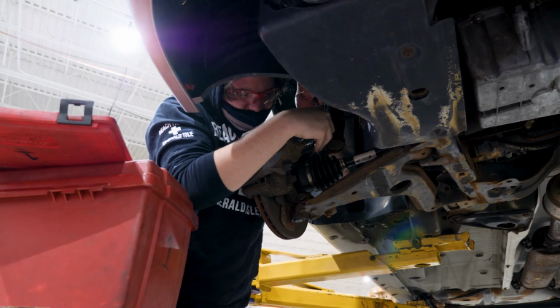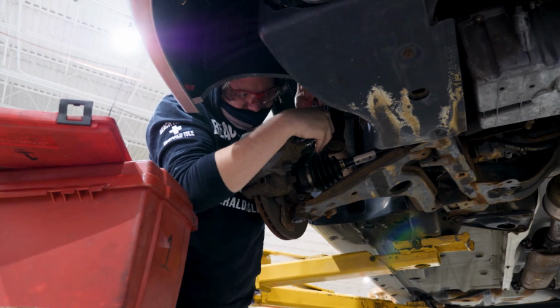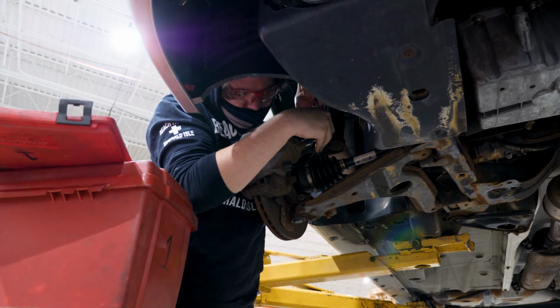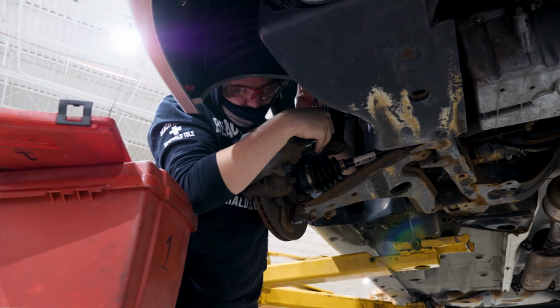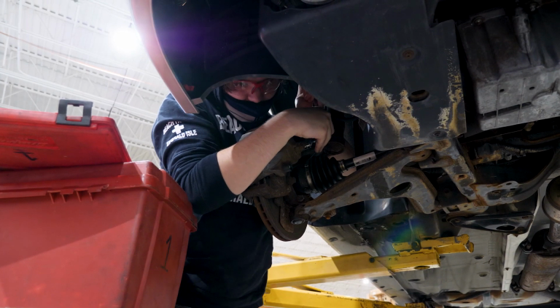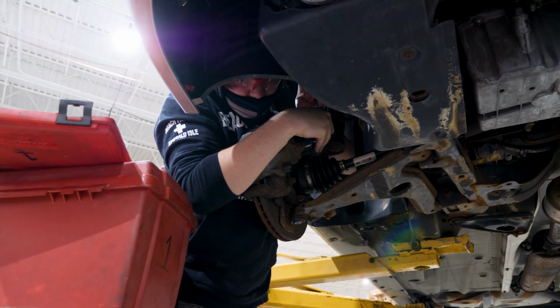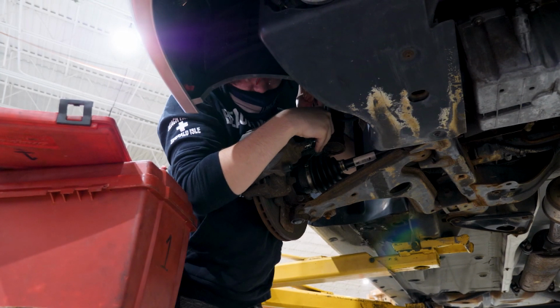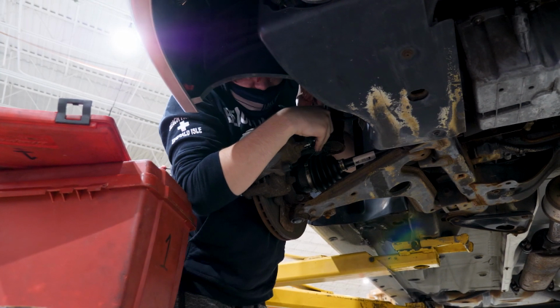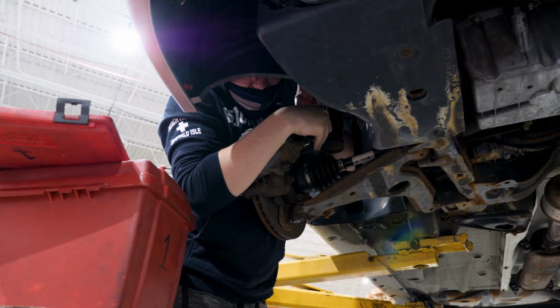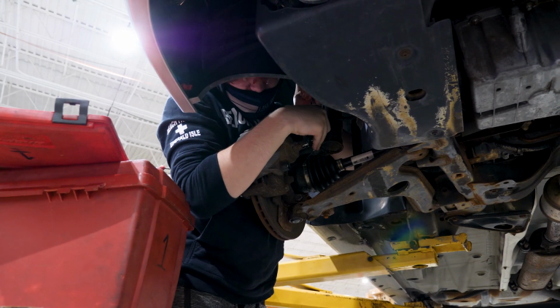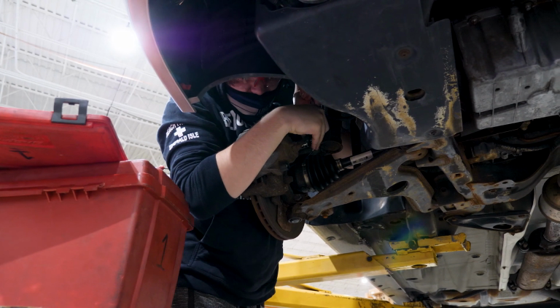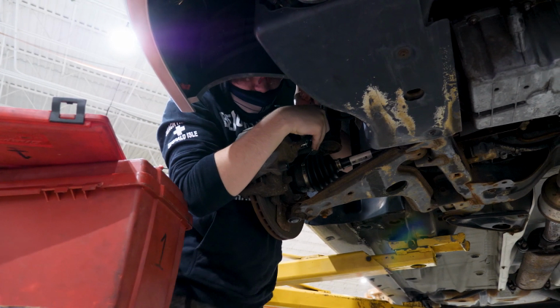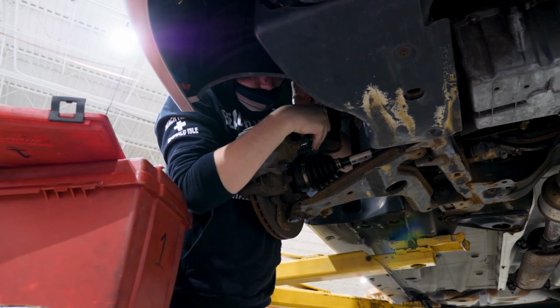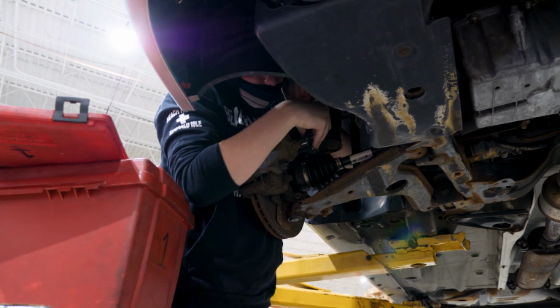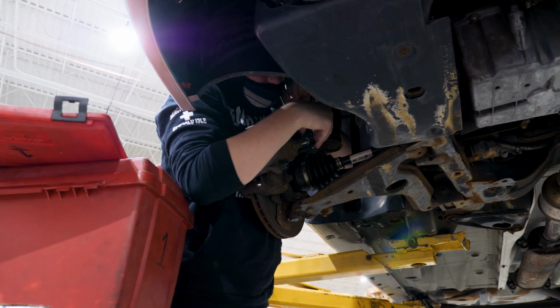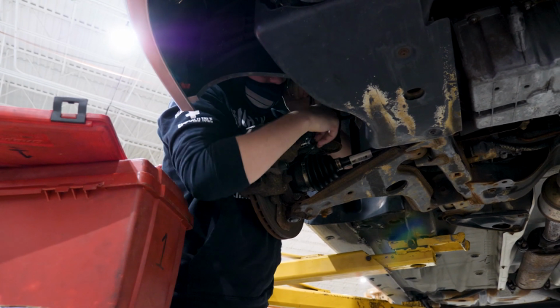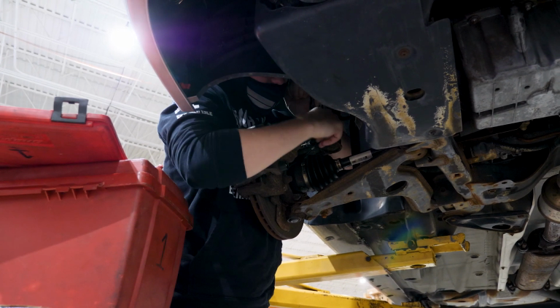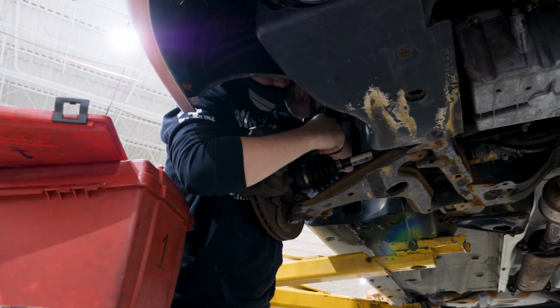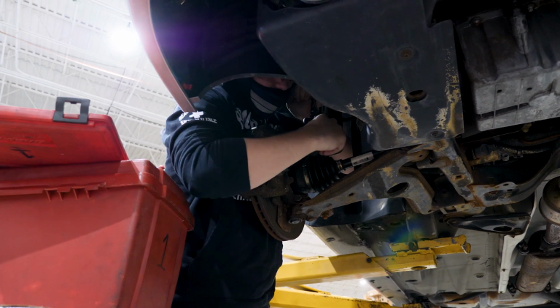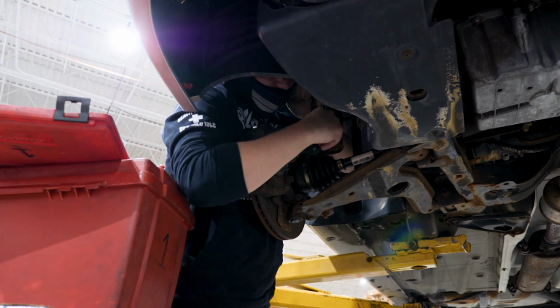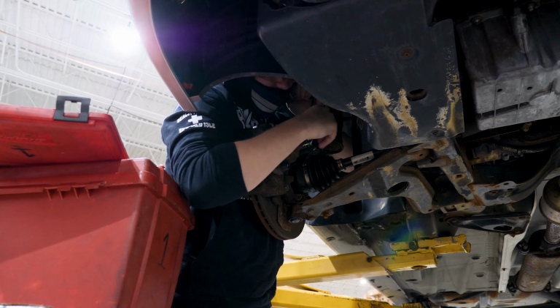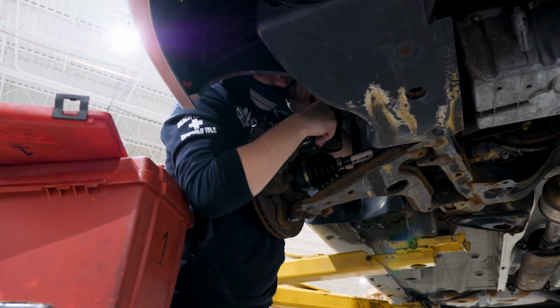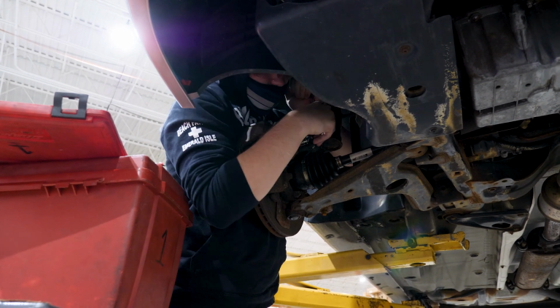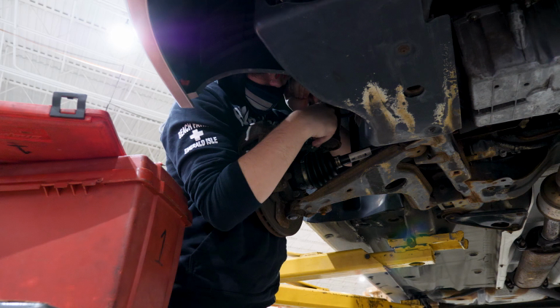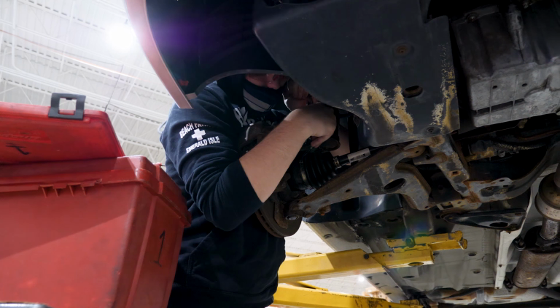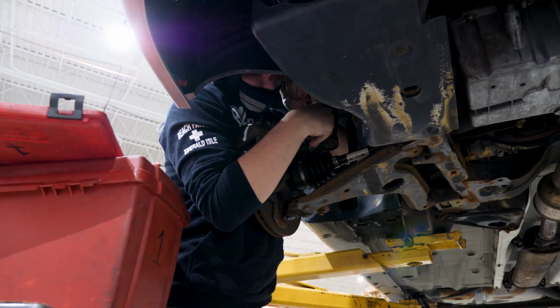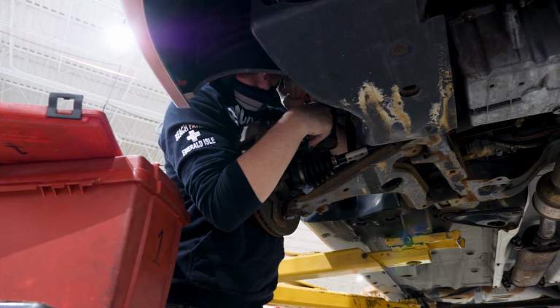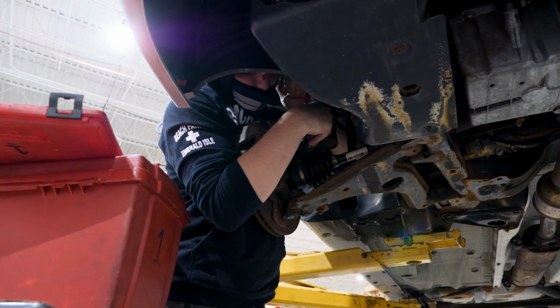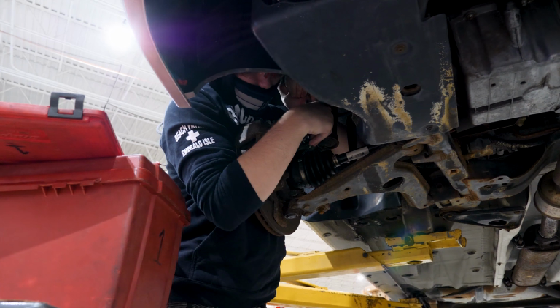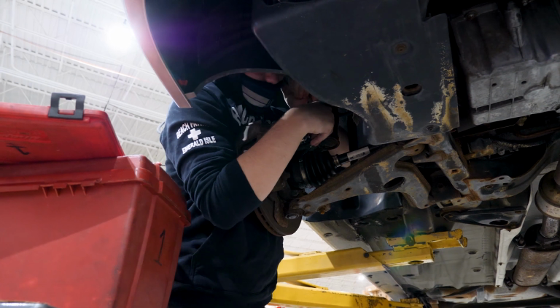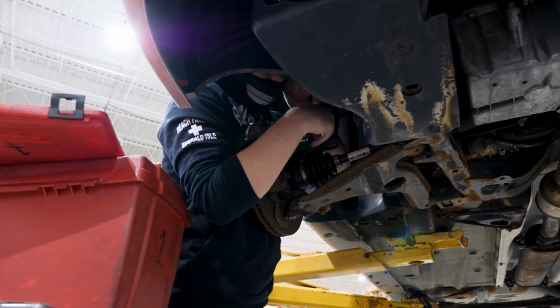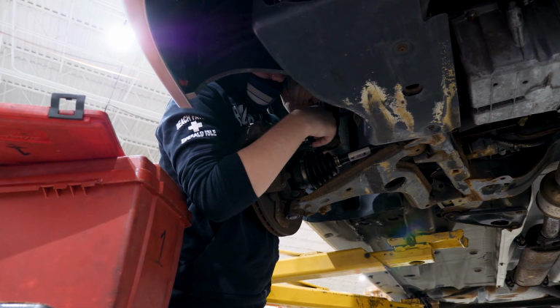You need to be able to problem solve, and really don't mind getting your hands dirty.